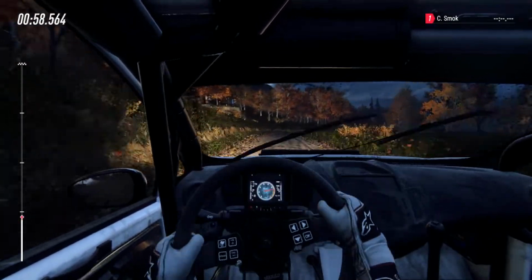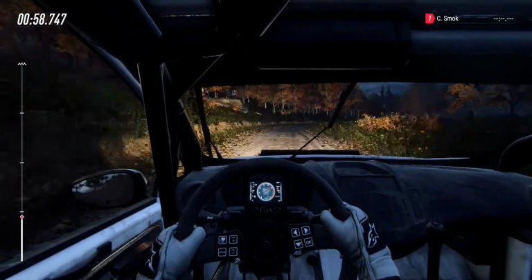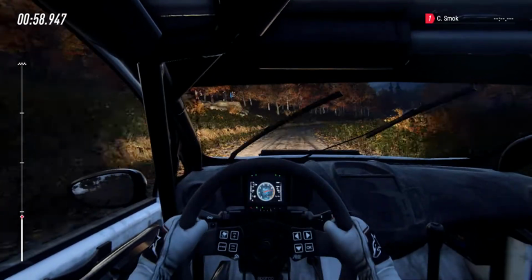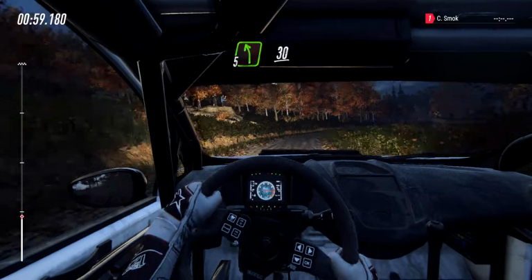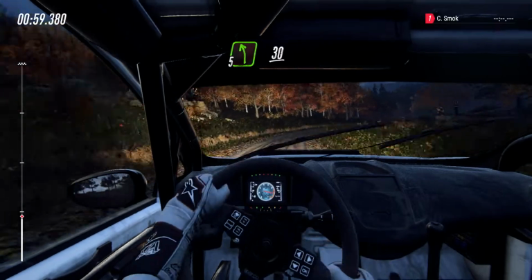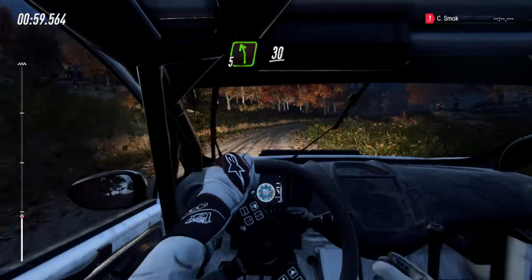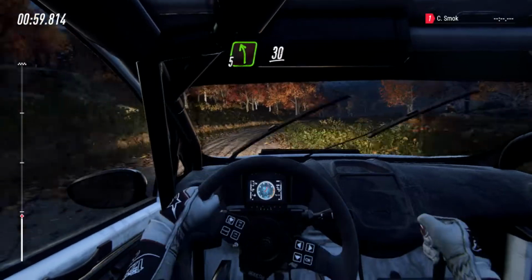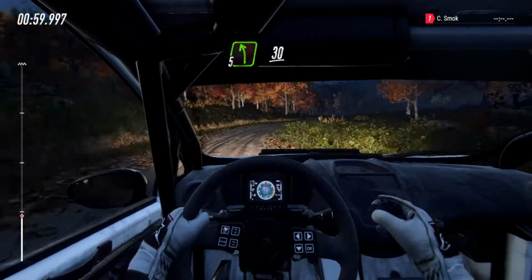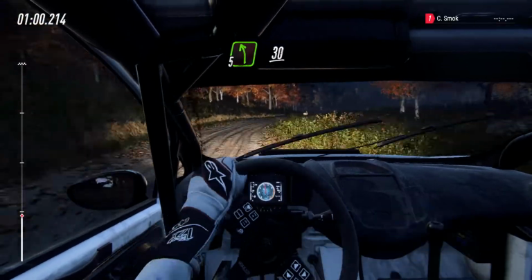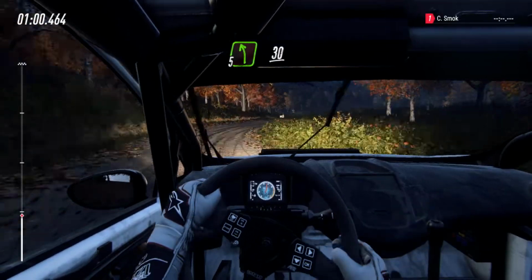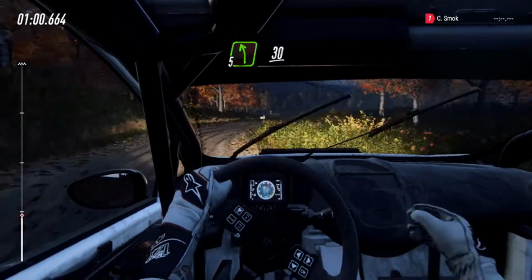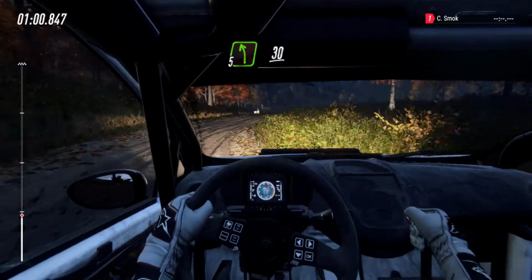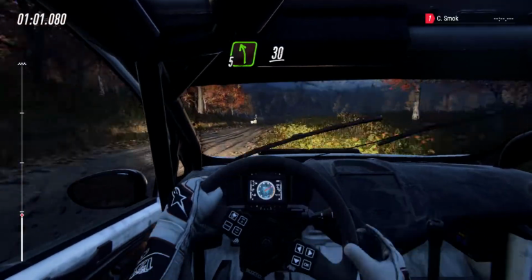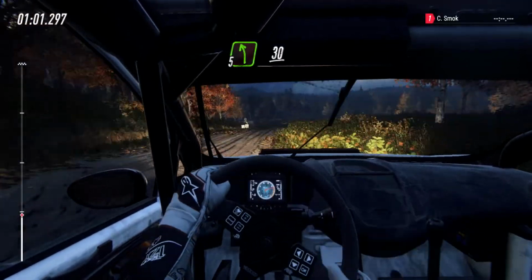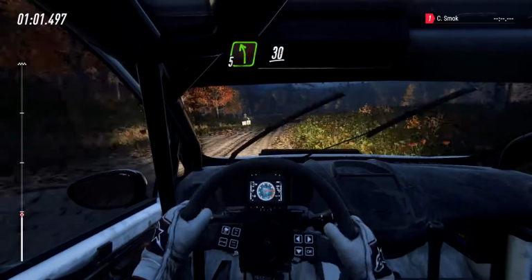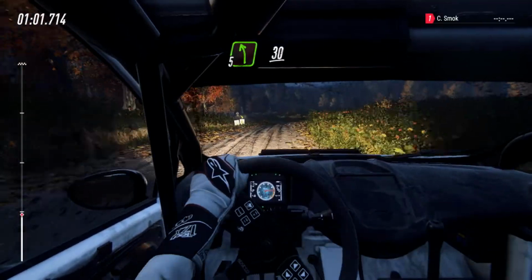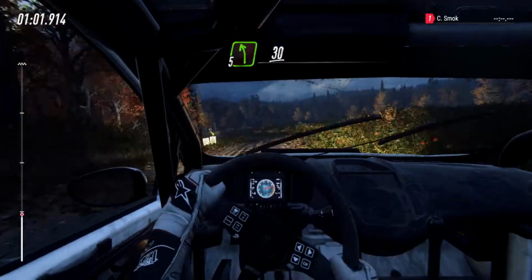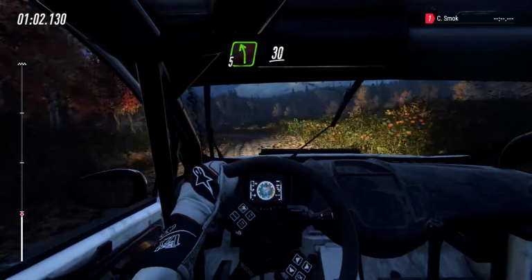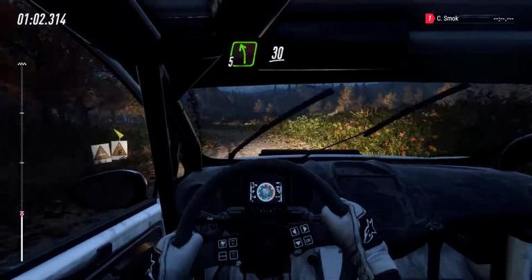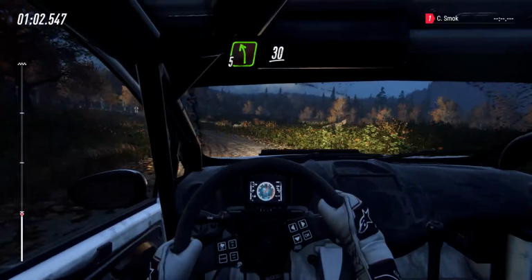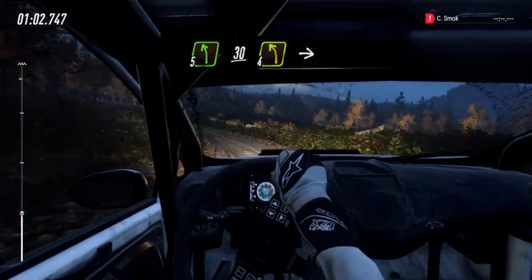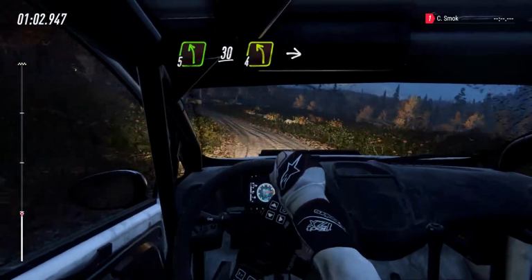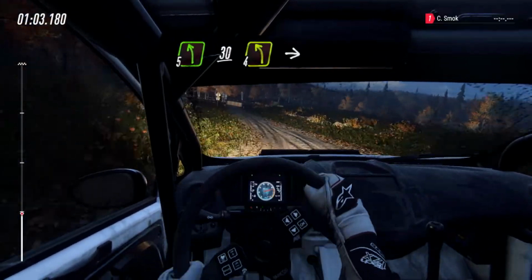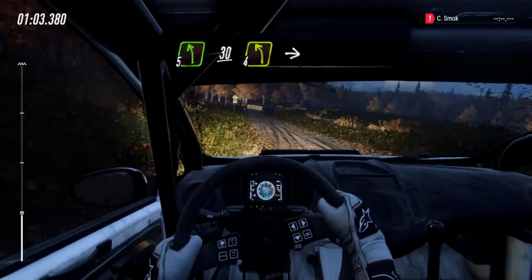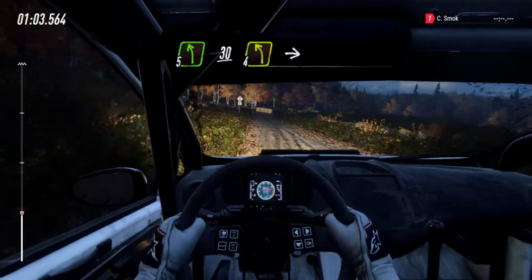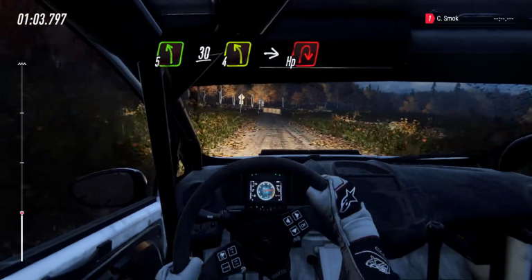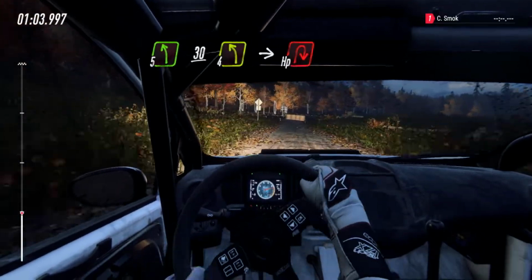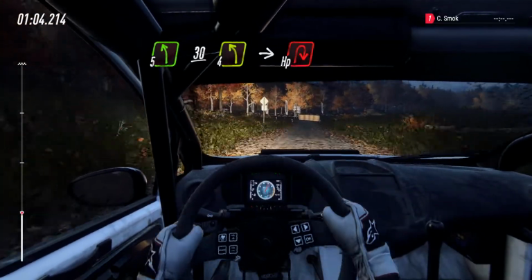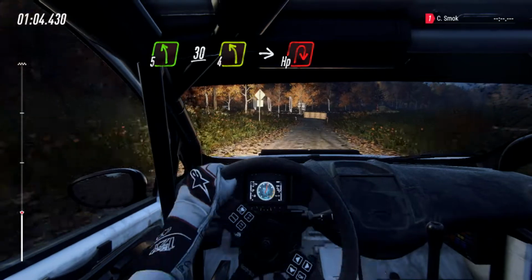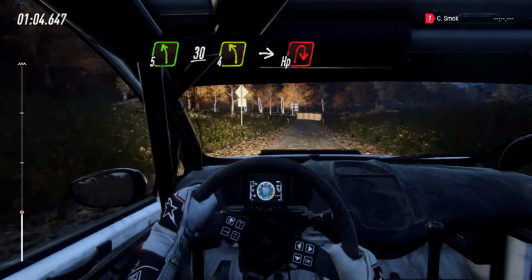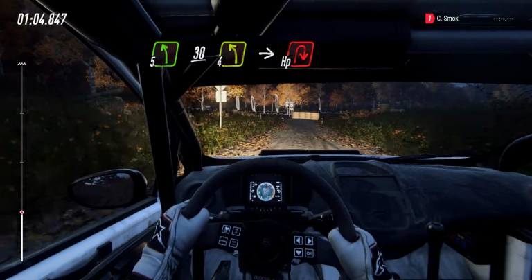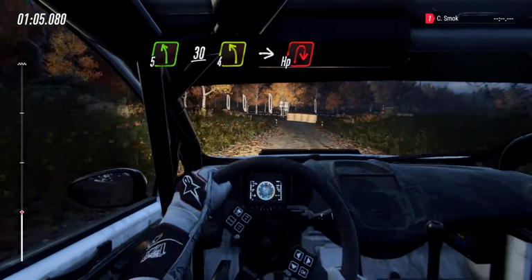Into cut, 5 left, slow 30, turn cut, 4 left, into hip and right, around bales.